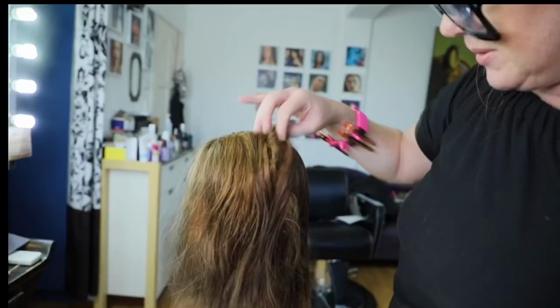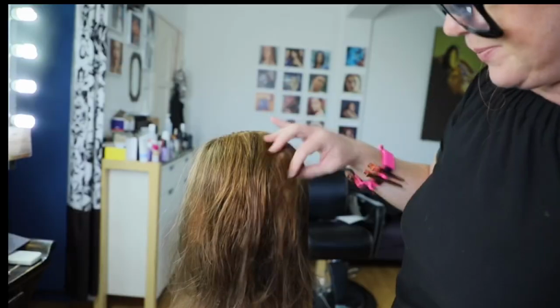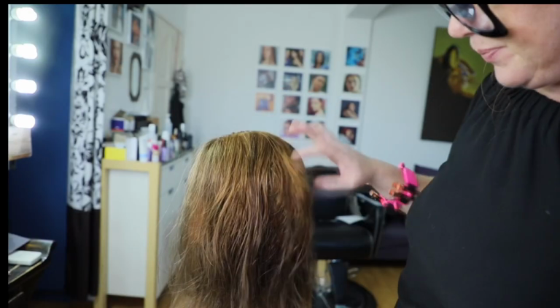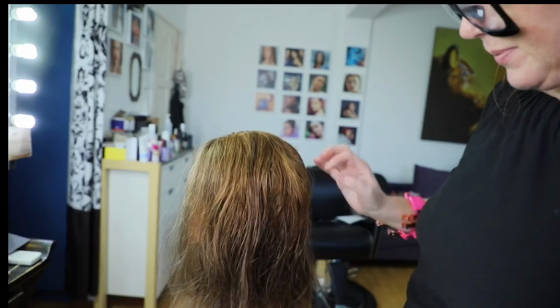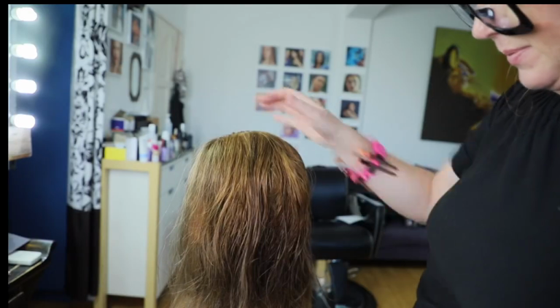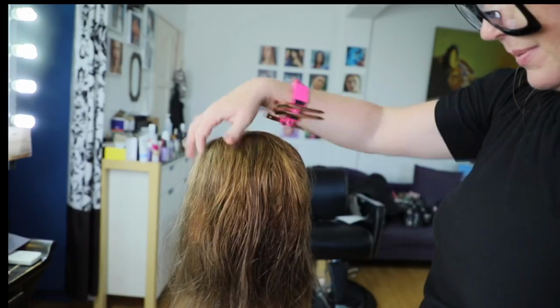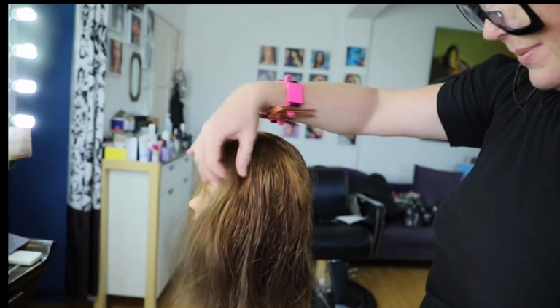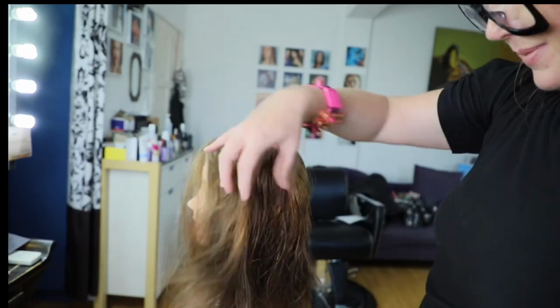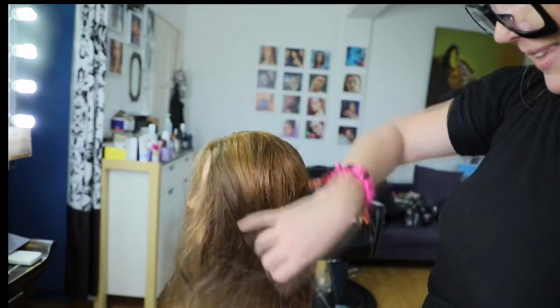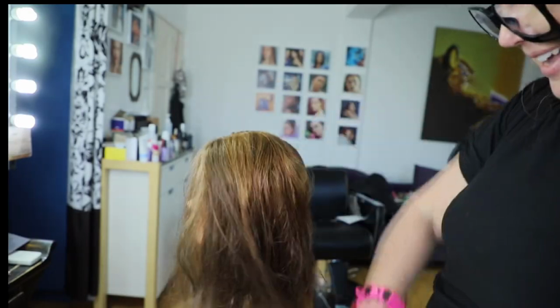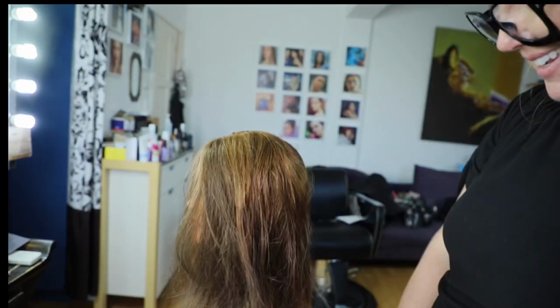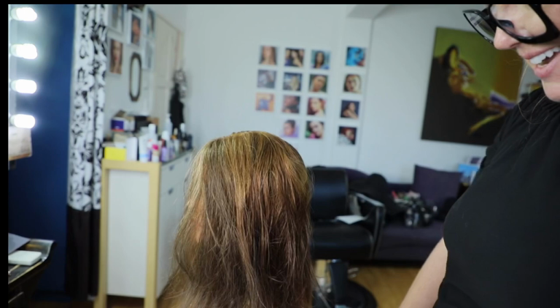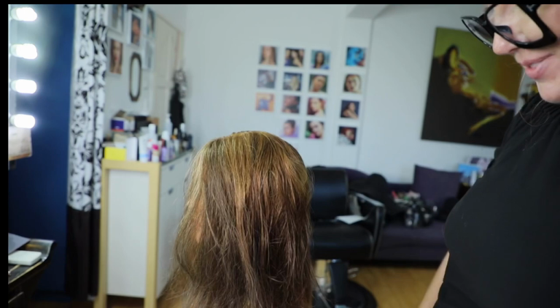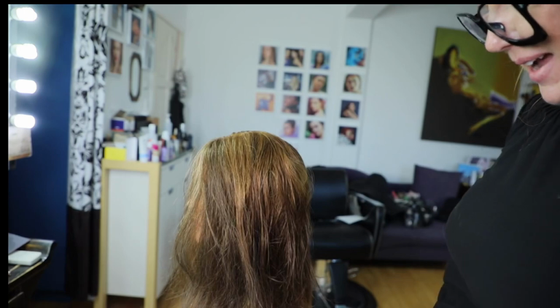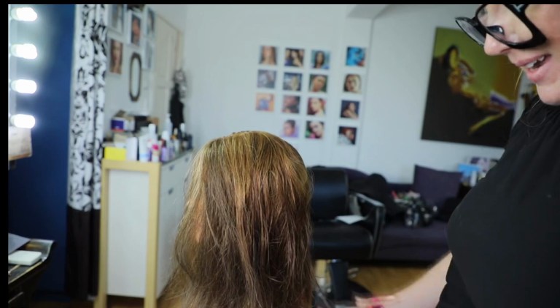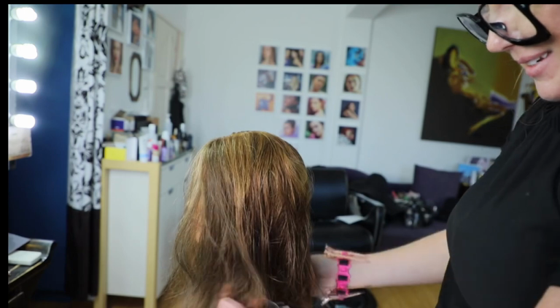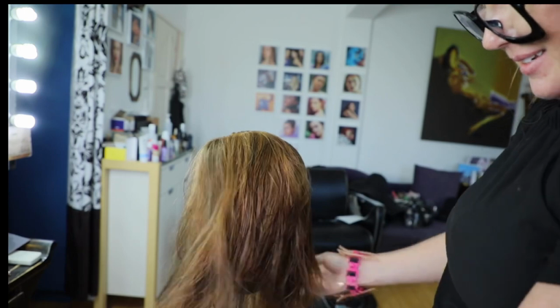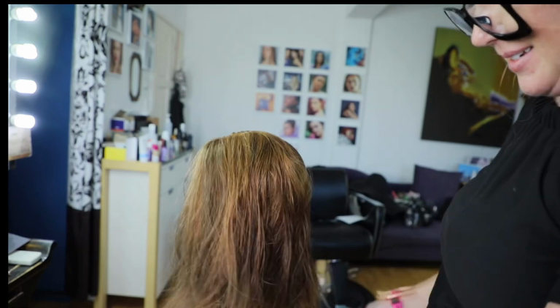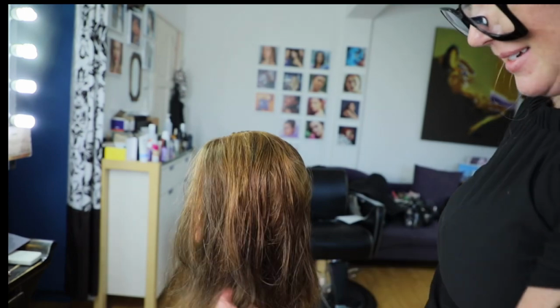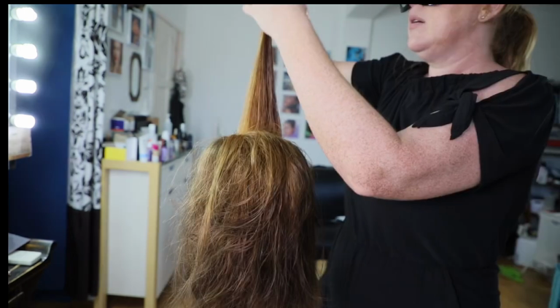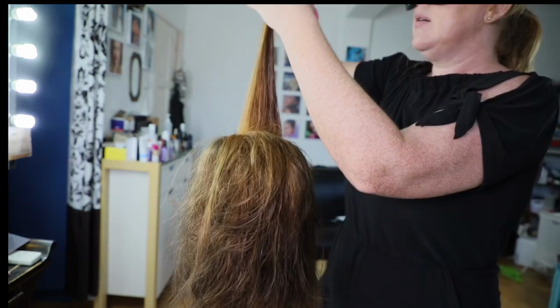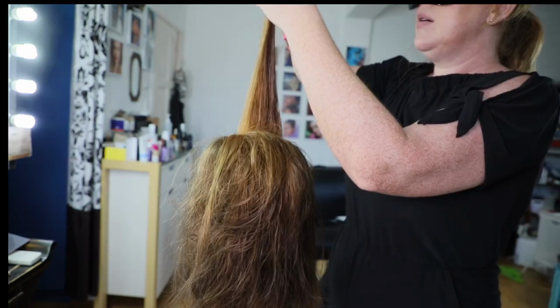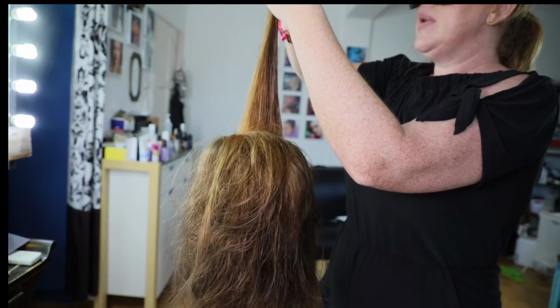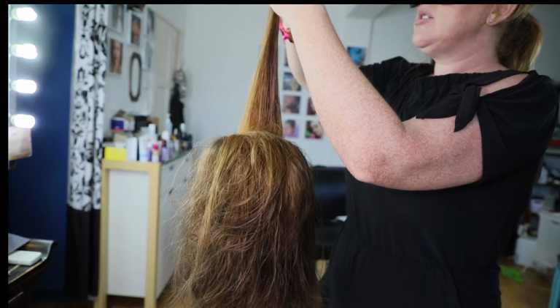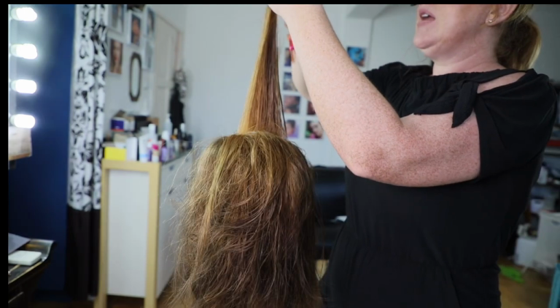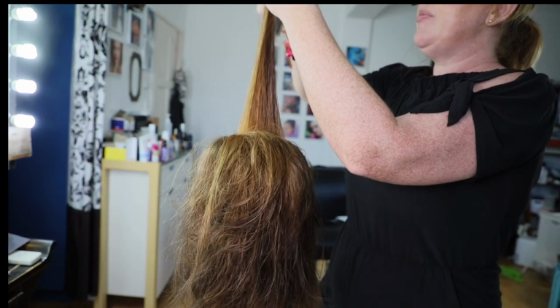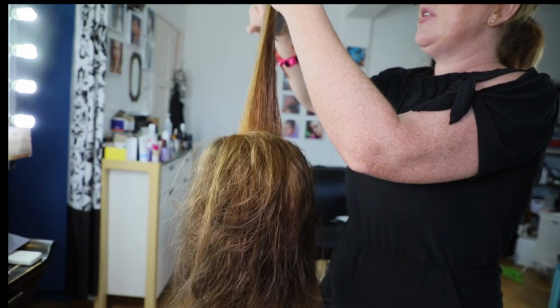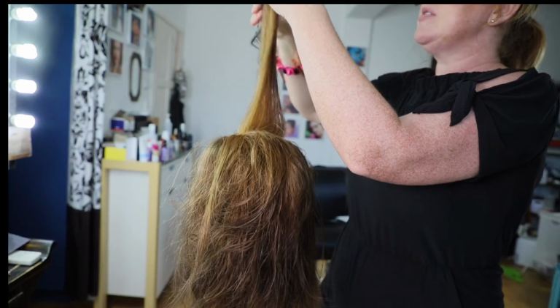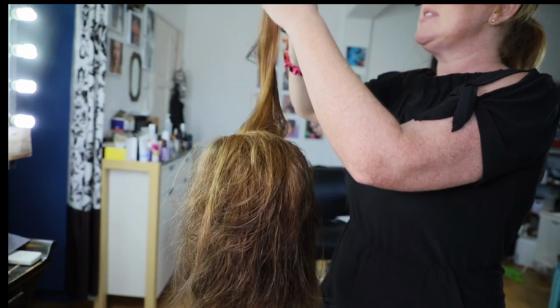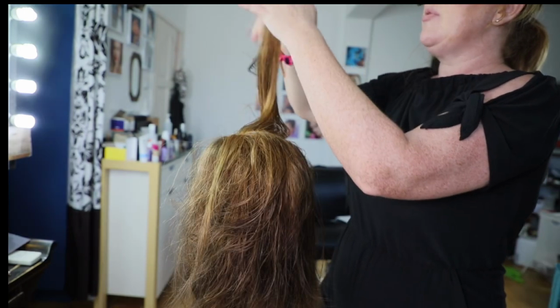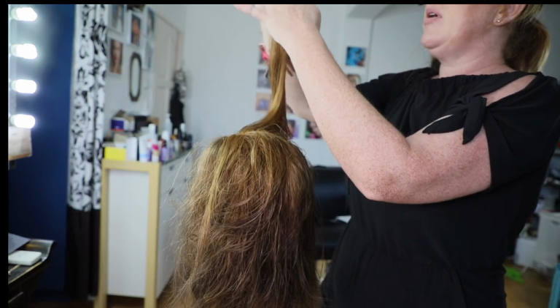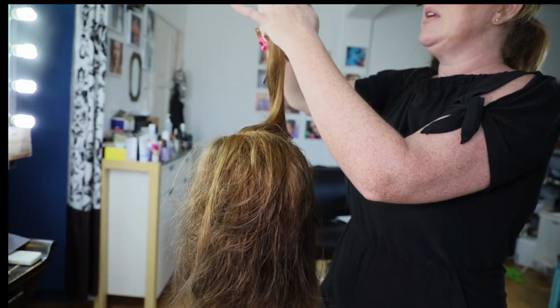It looks fab. Make sure you keep with your center parting.